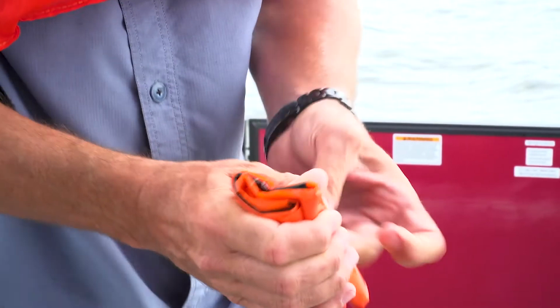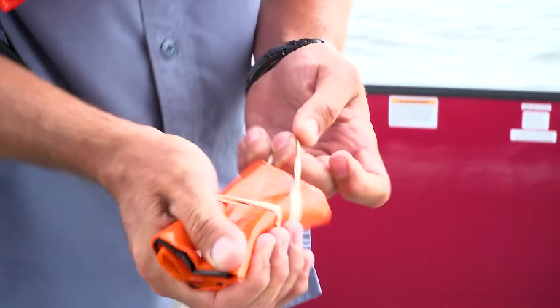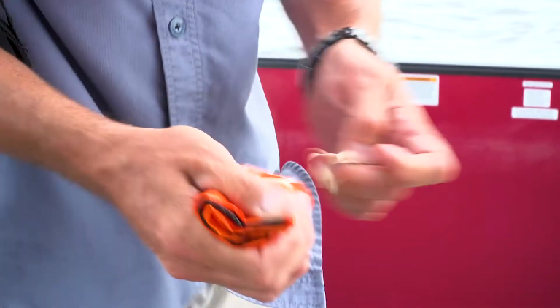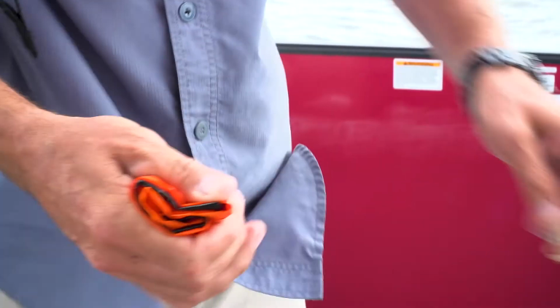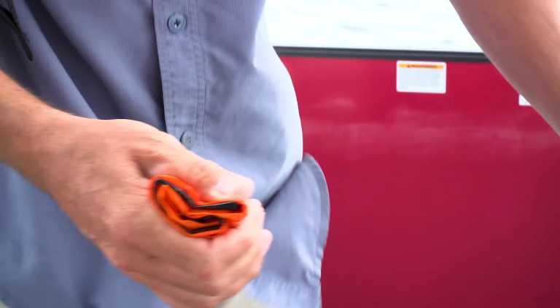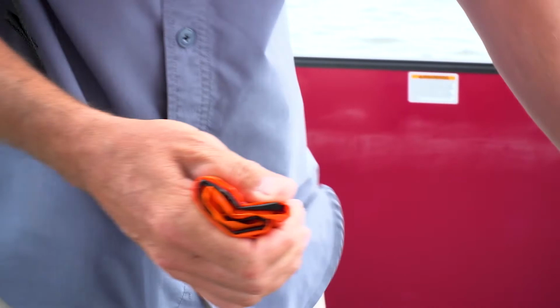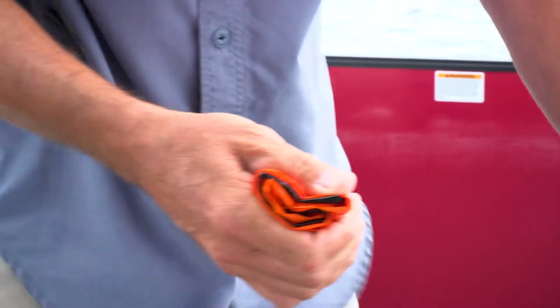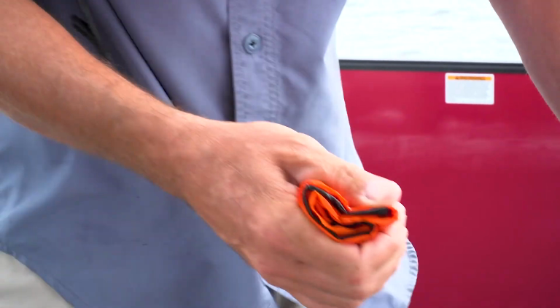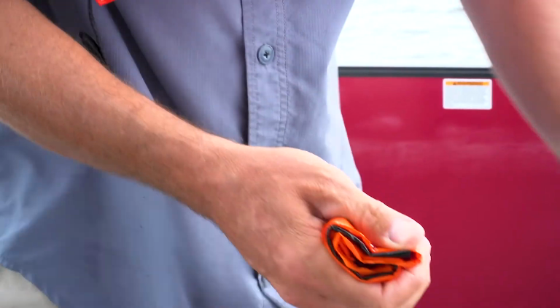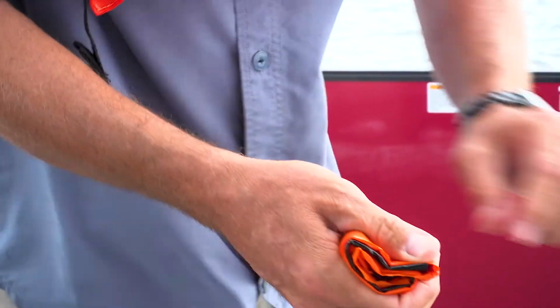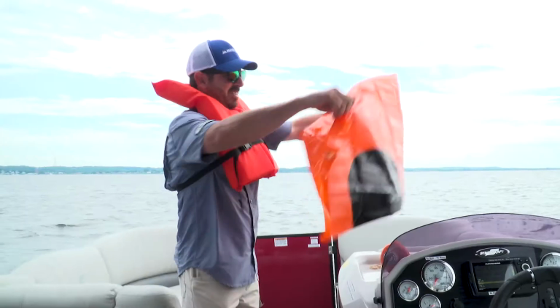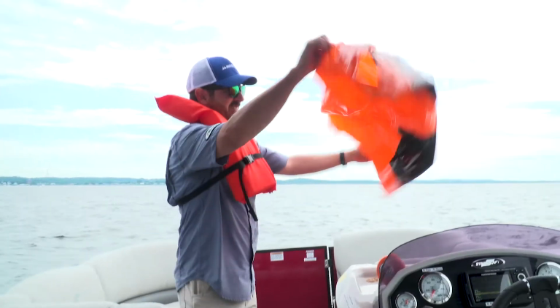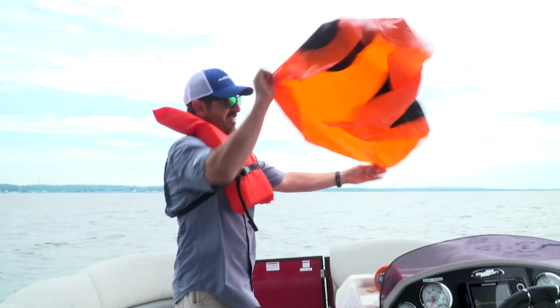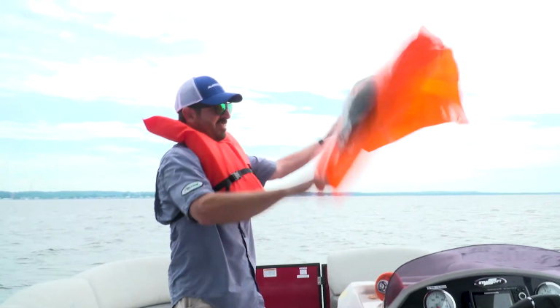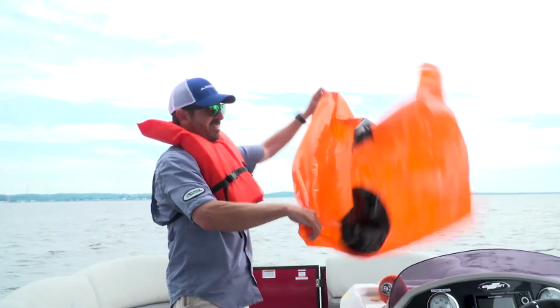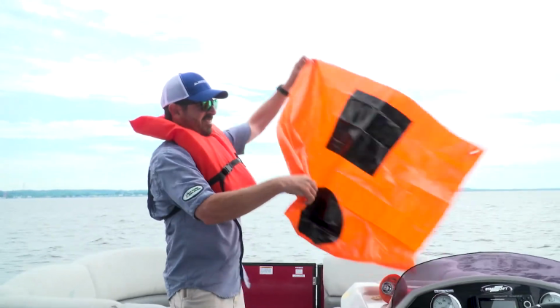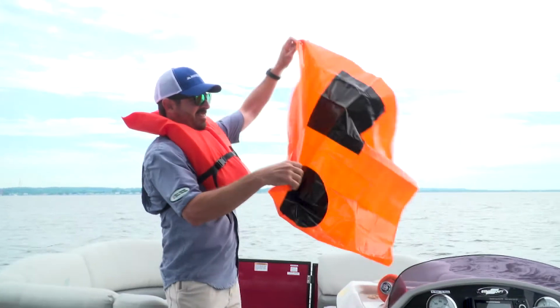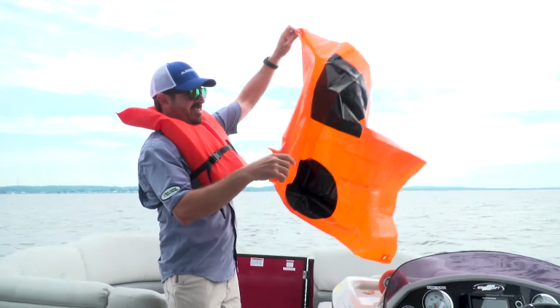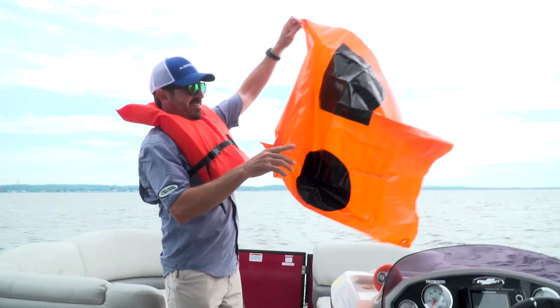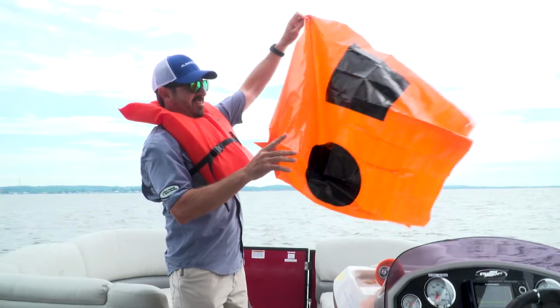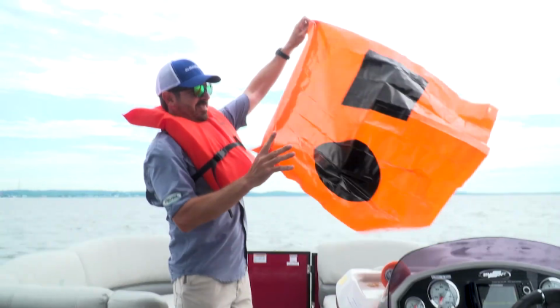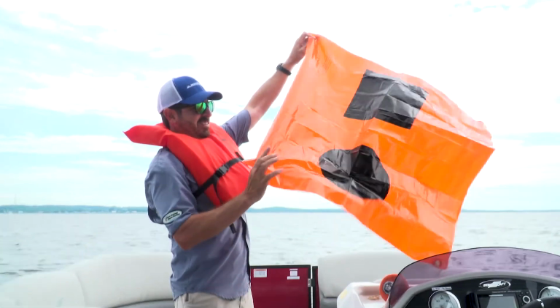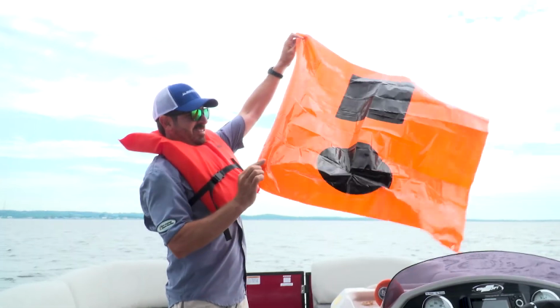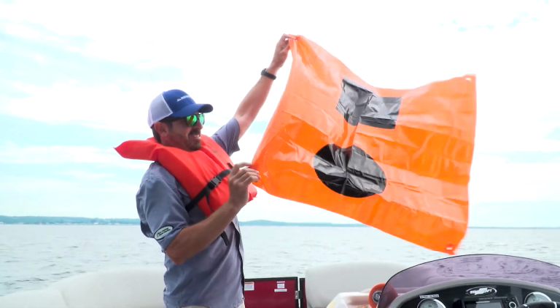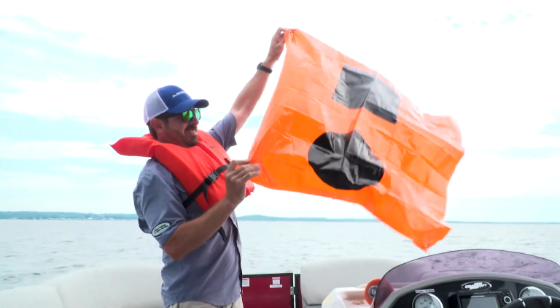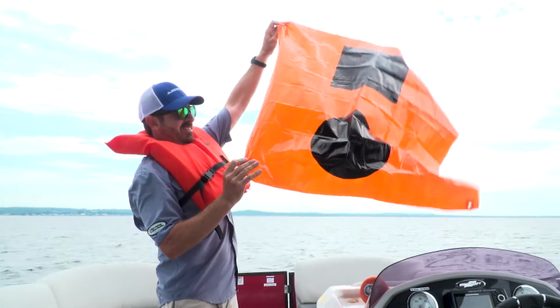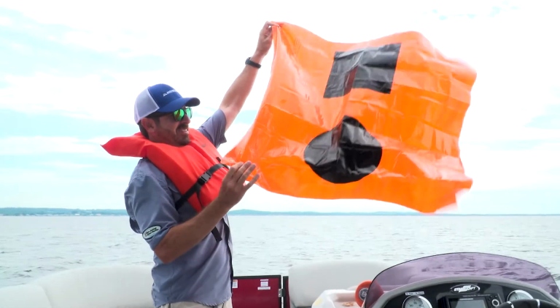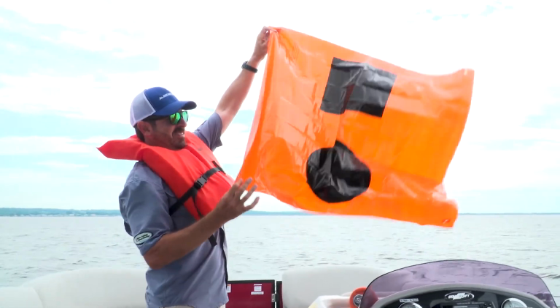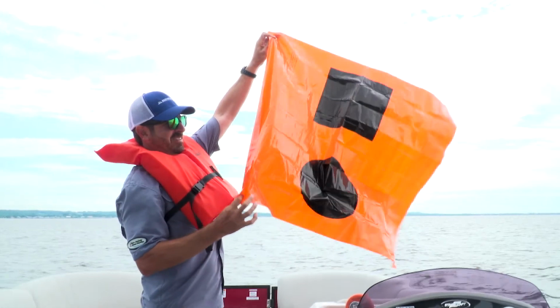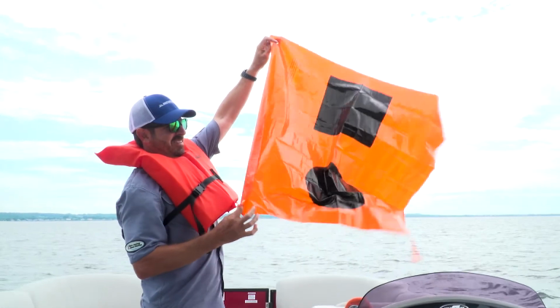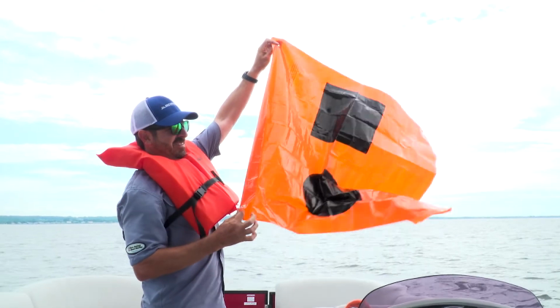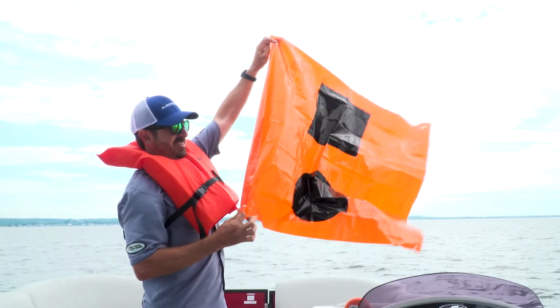You may also wish to unfurl your visual distress flag and wave it in an area that other boaters can see.